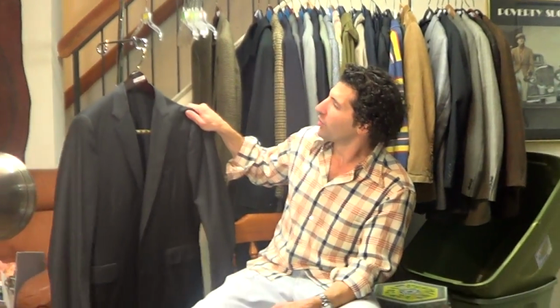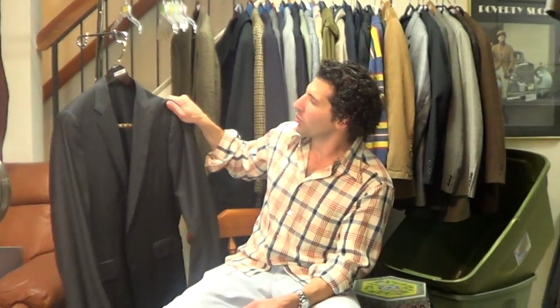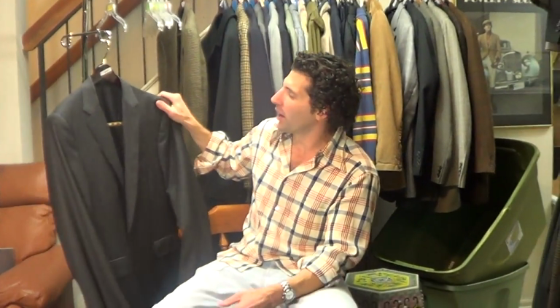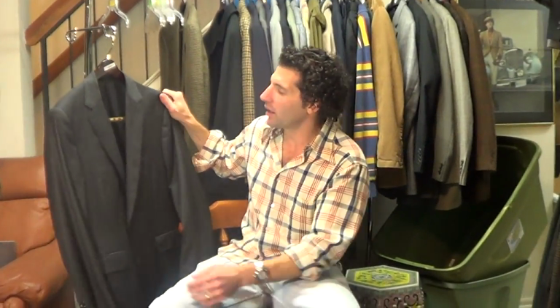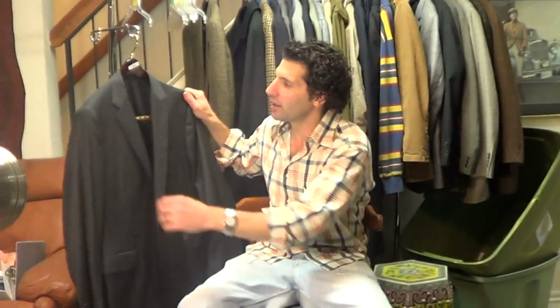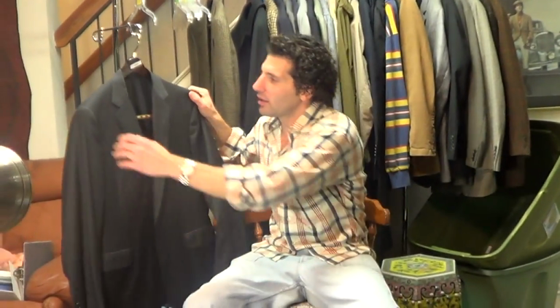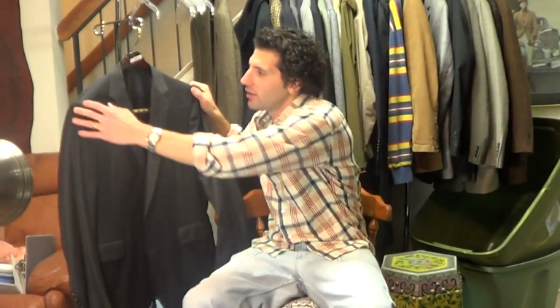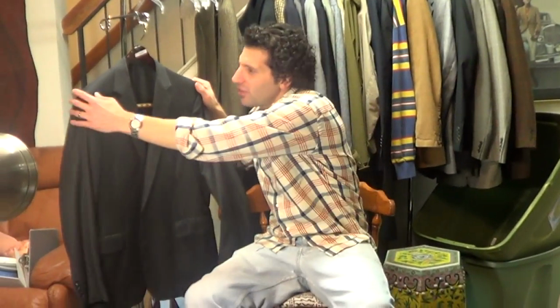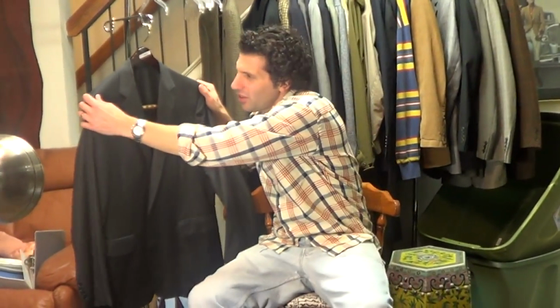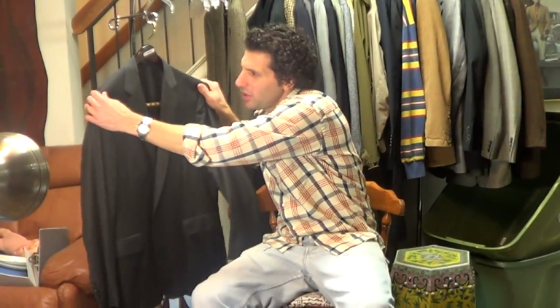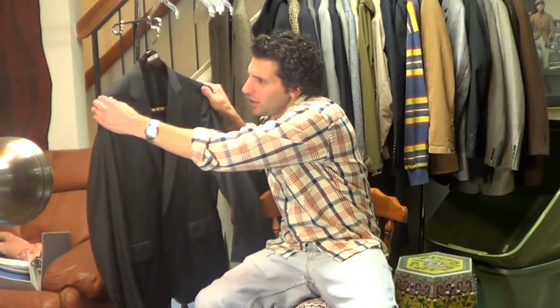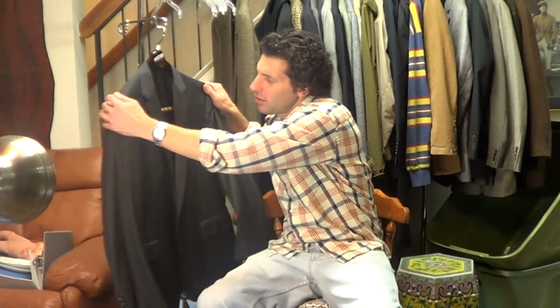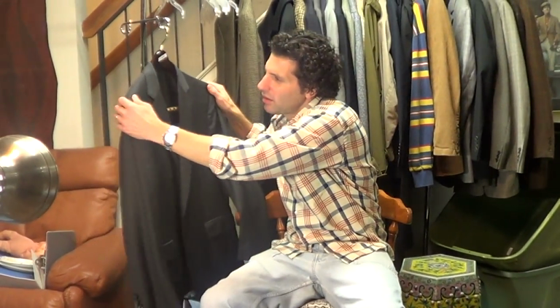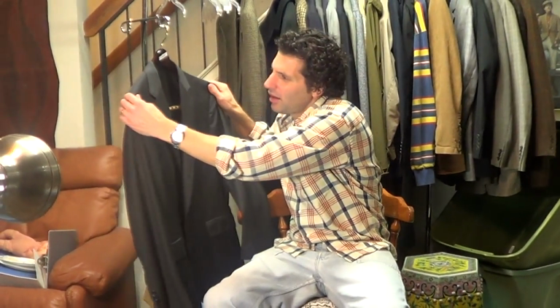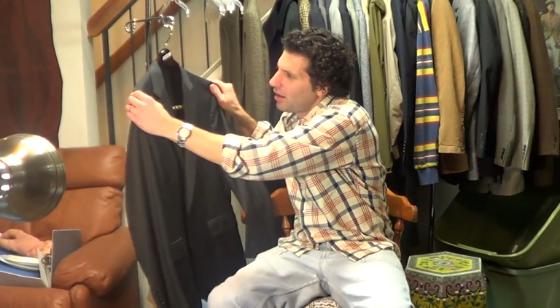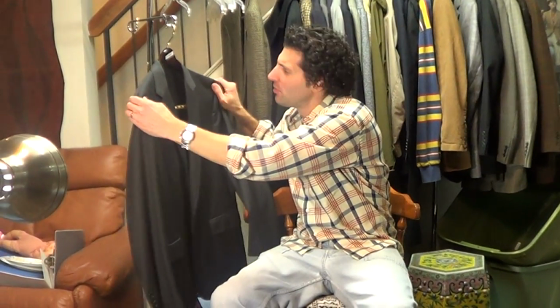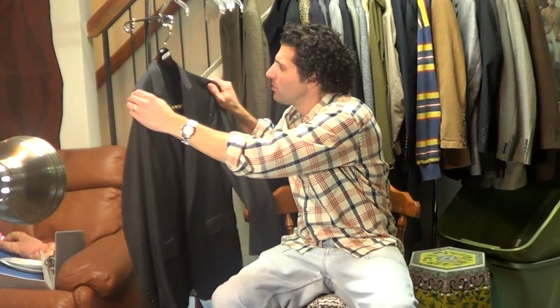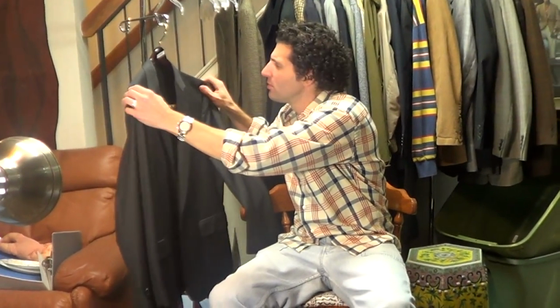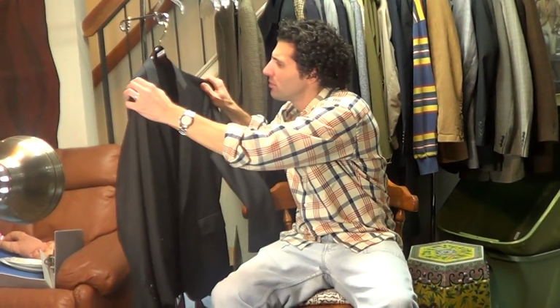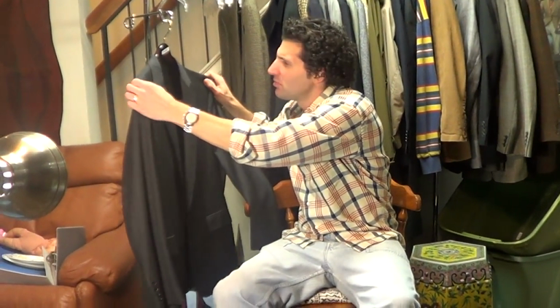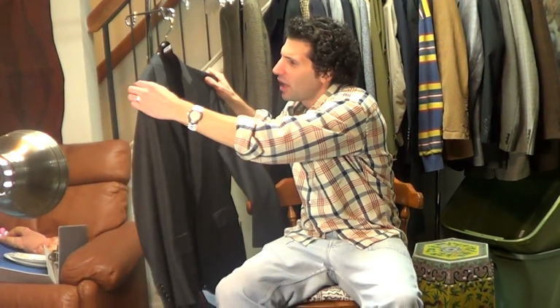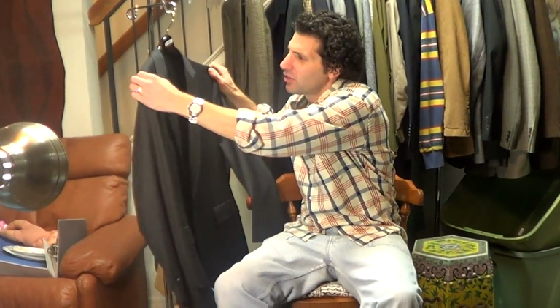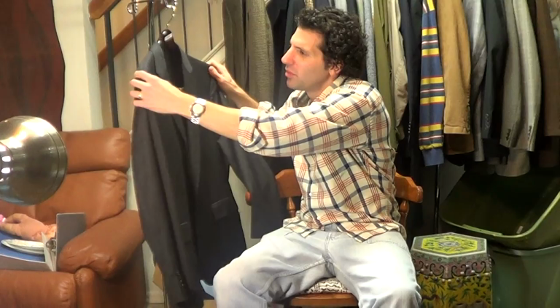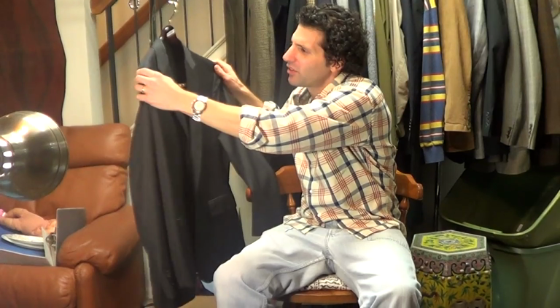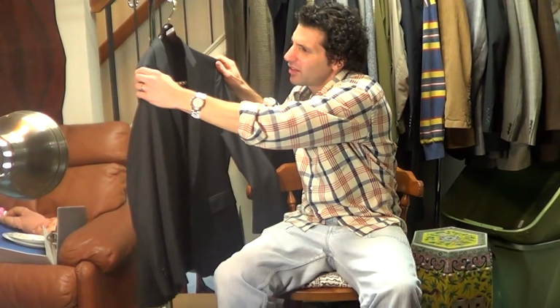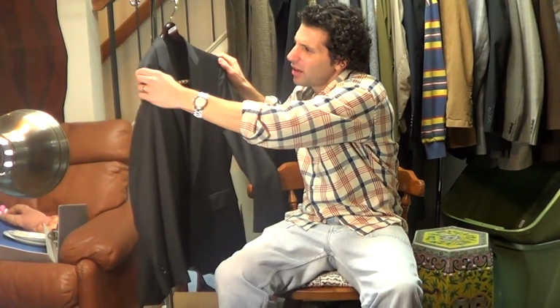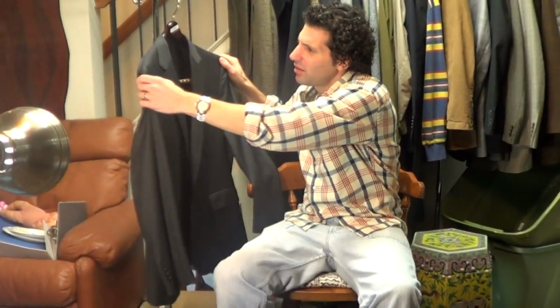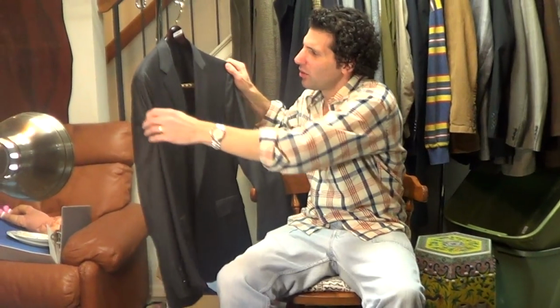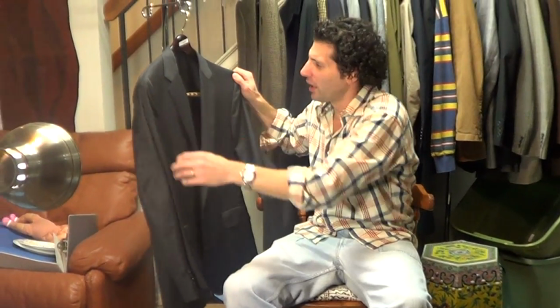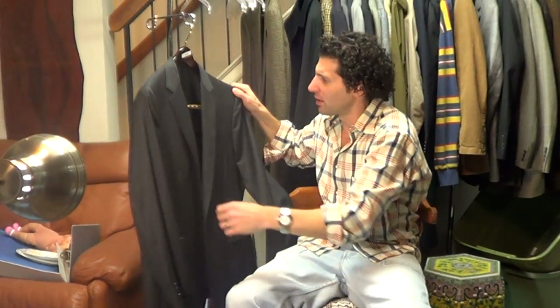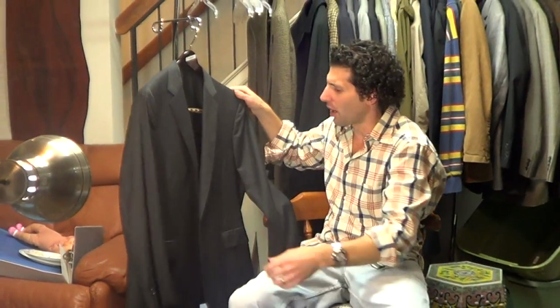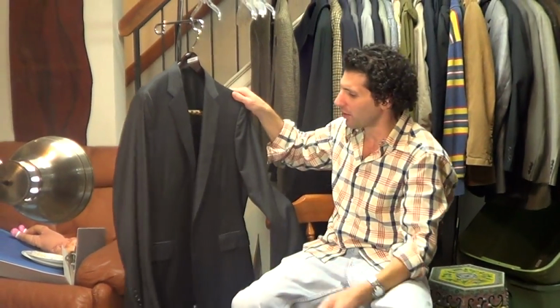The shoulder padding — there's some in here, not too much. It's kind of light to moderate.